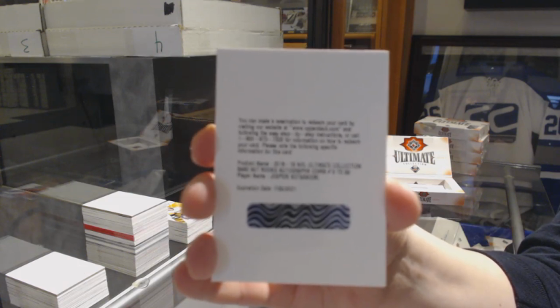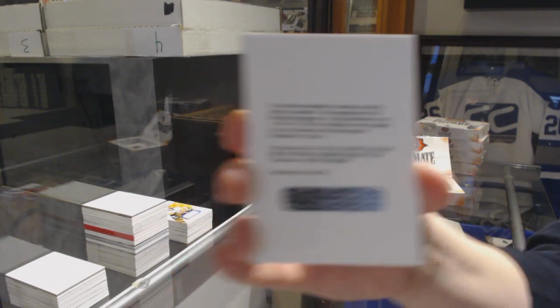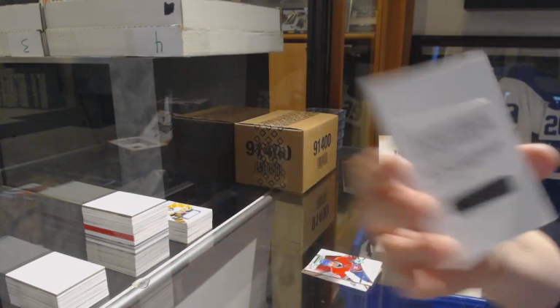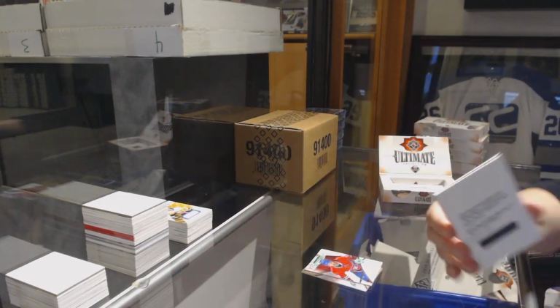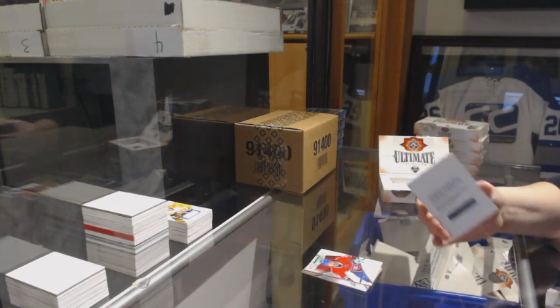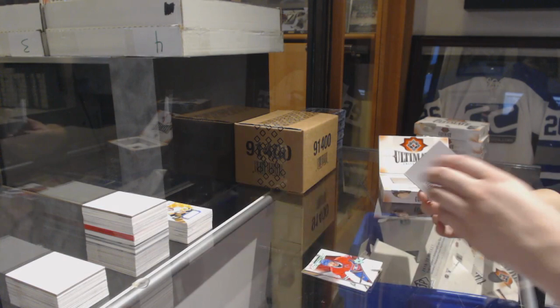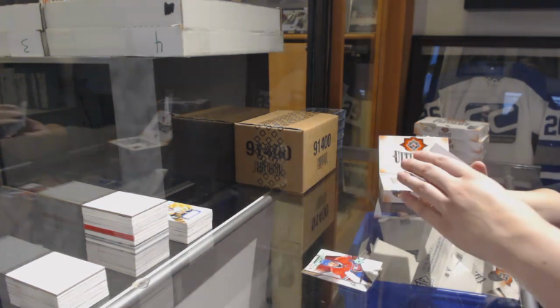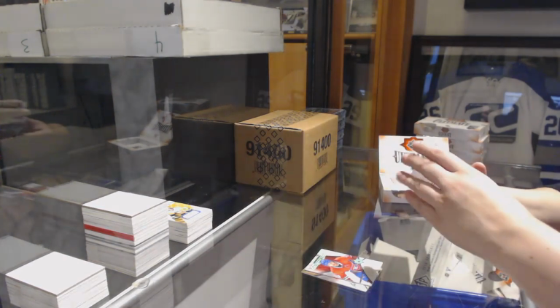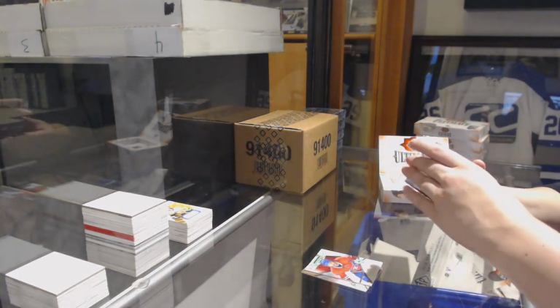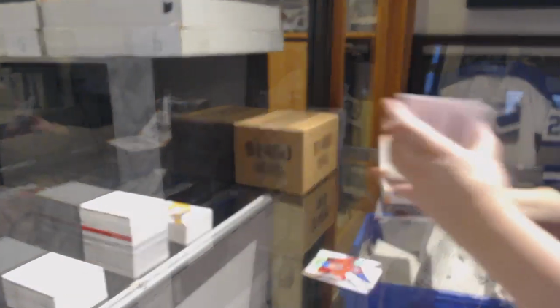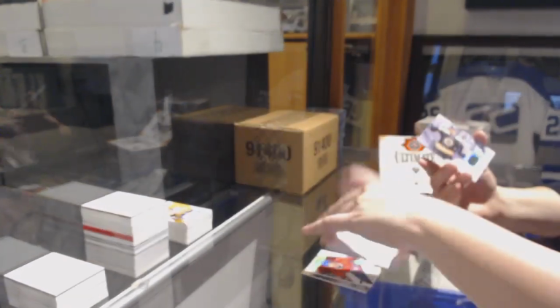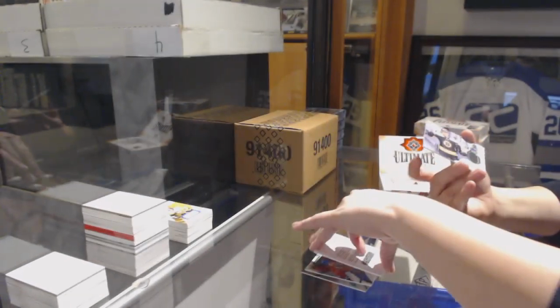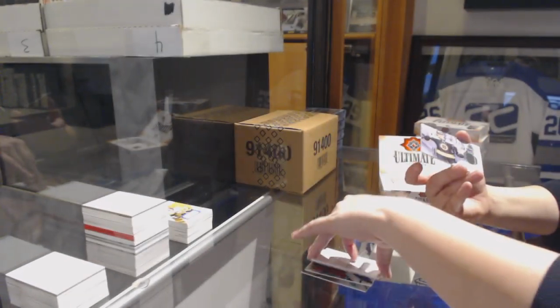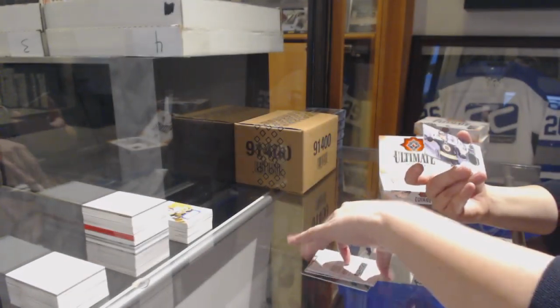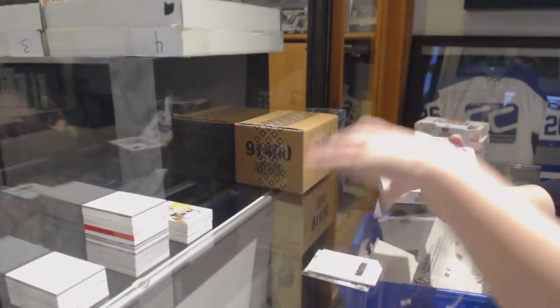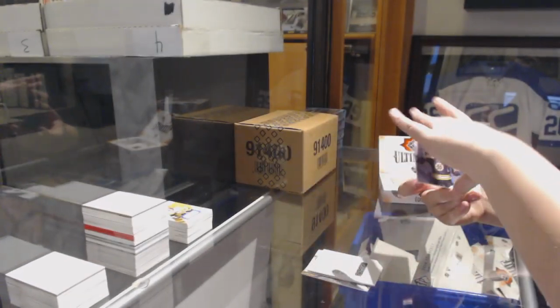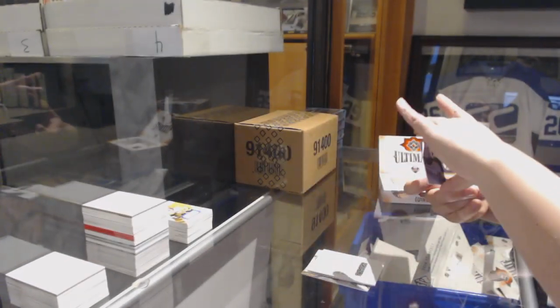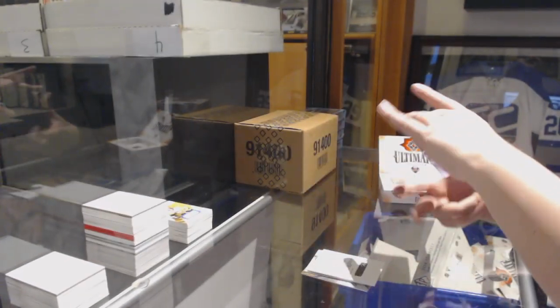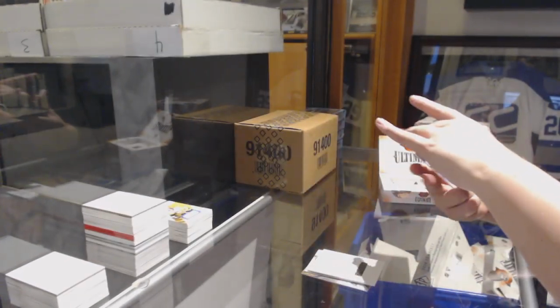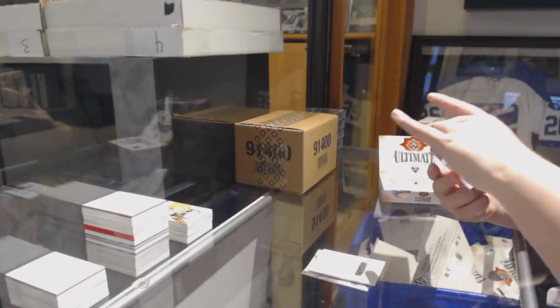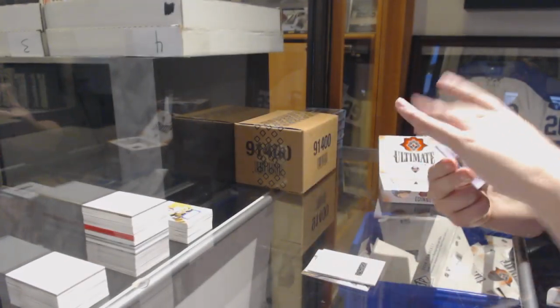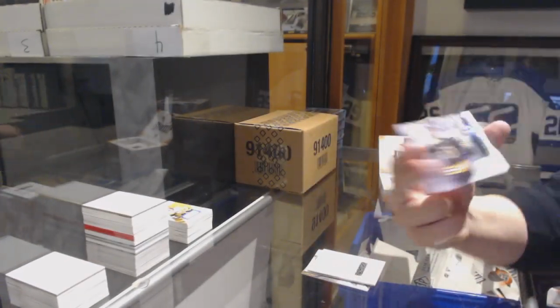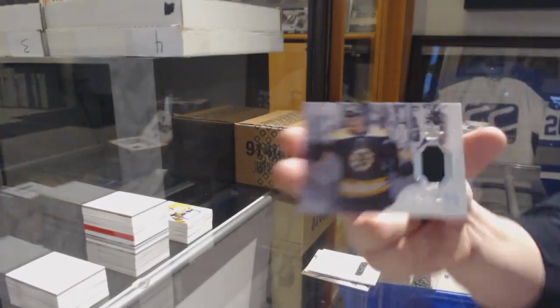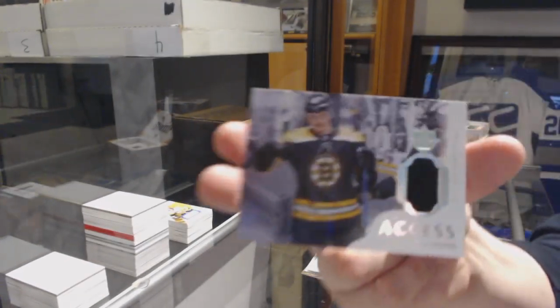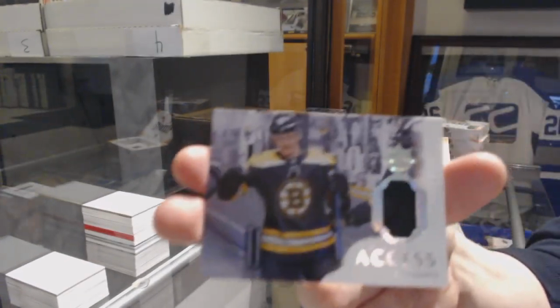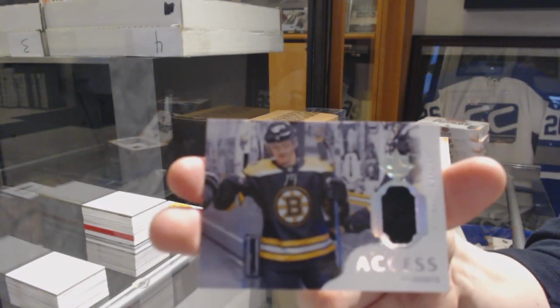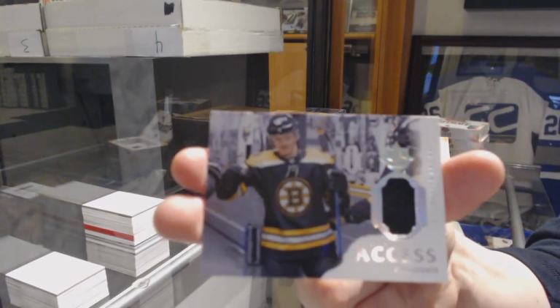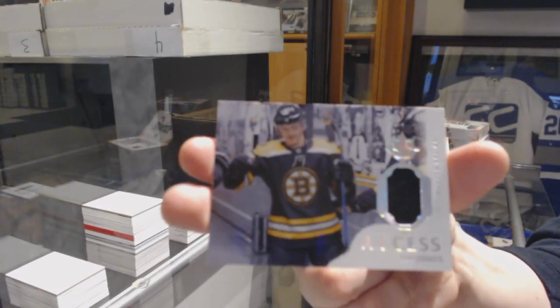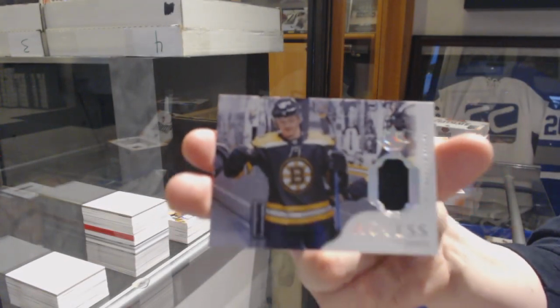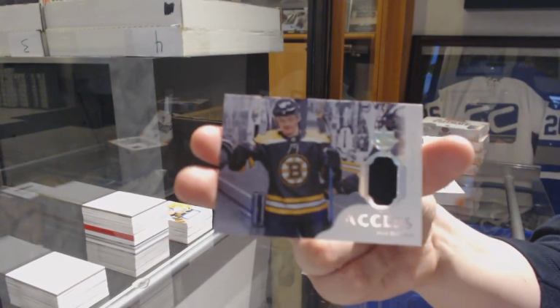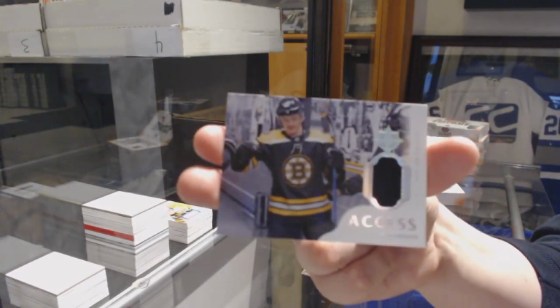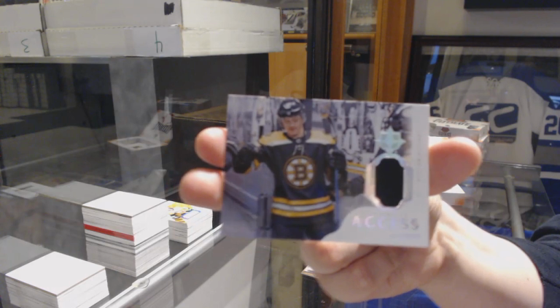I am hitting Kotkaniemi left, right and center. Ultimate Access jersey for the Bruins of Ryan Donato. Congrats to Montreal, that's awesome.